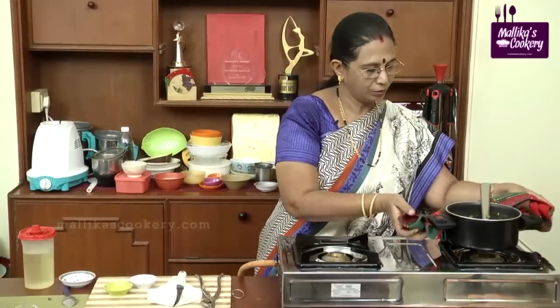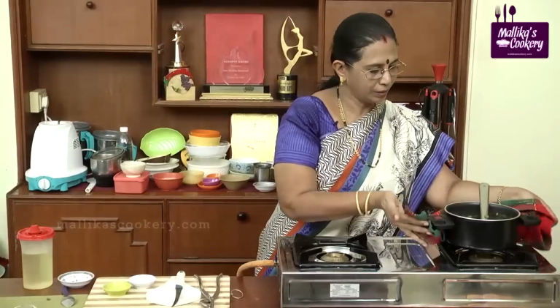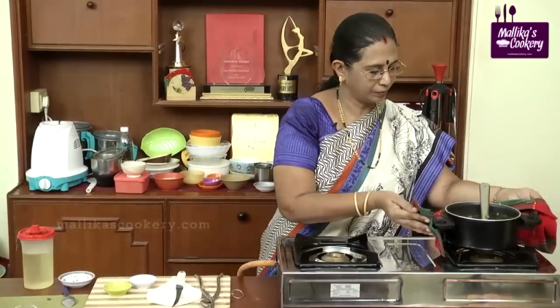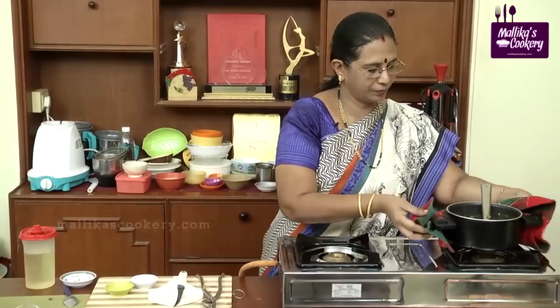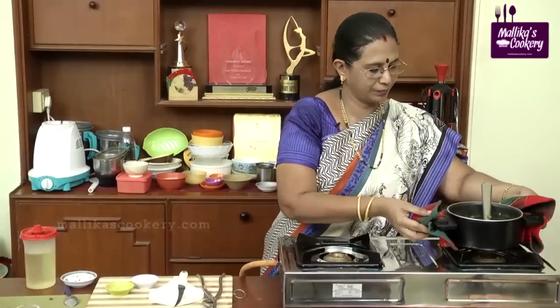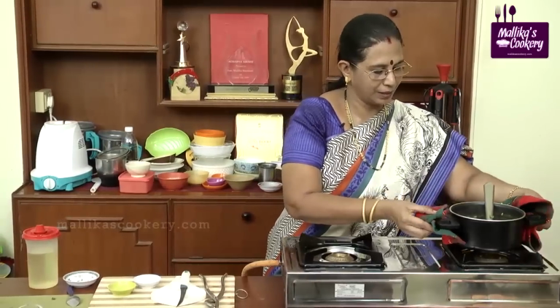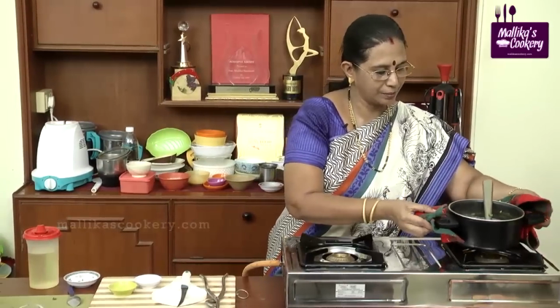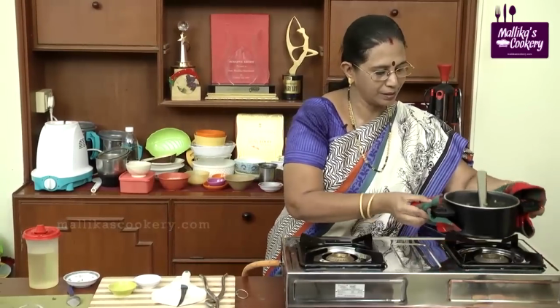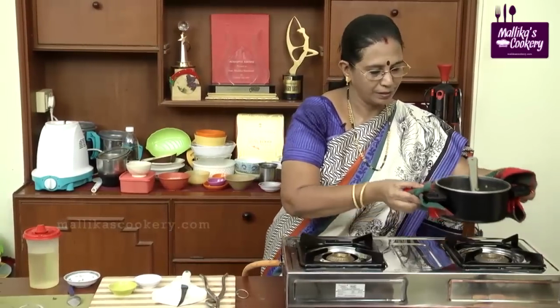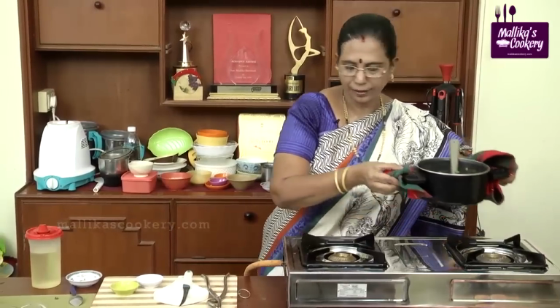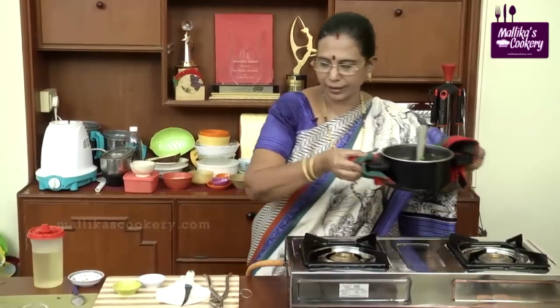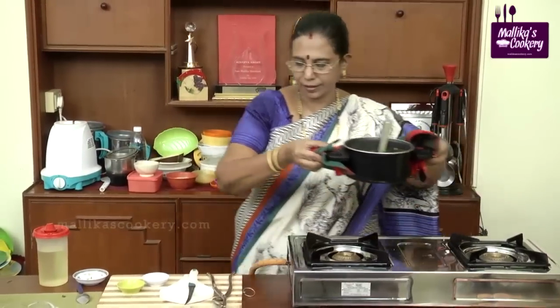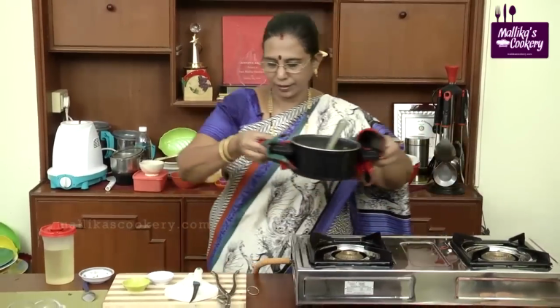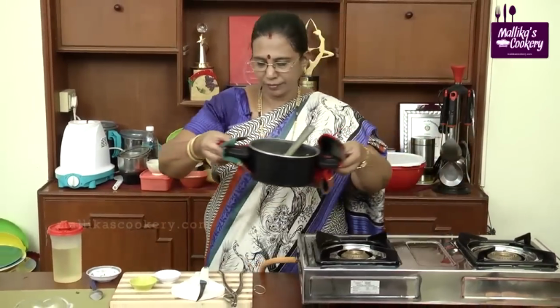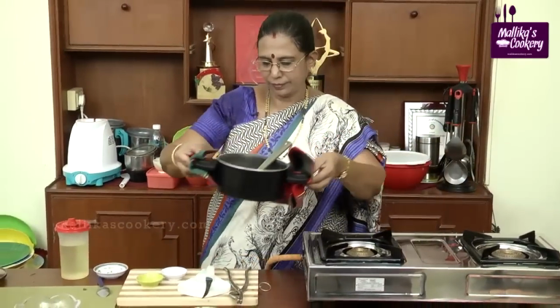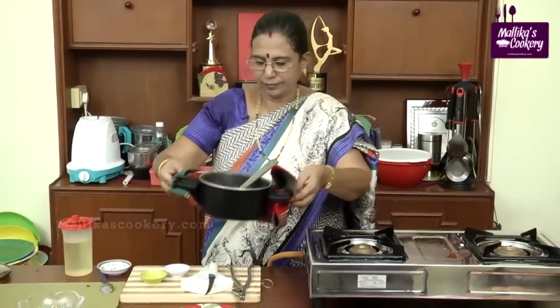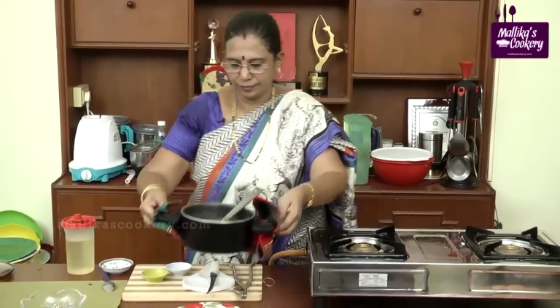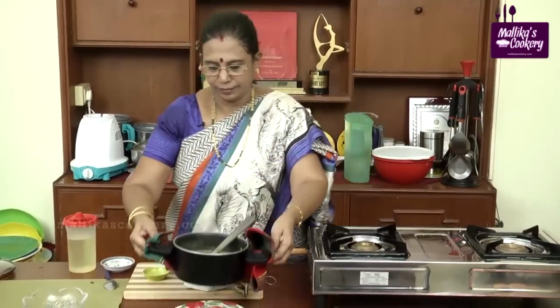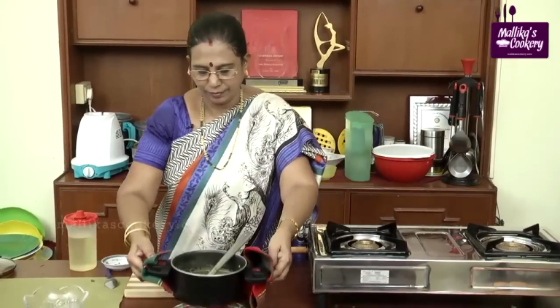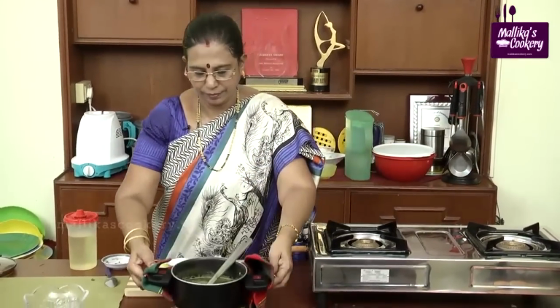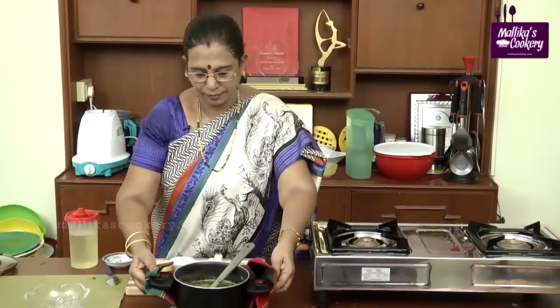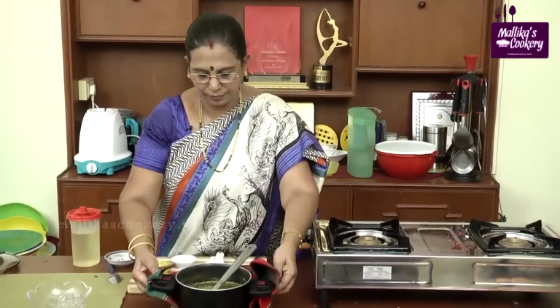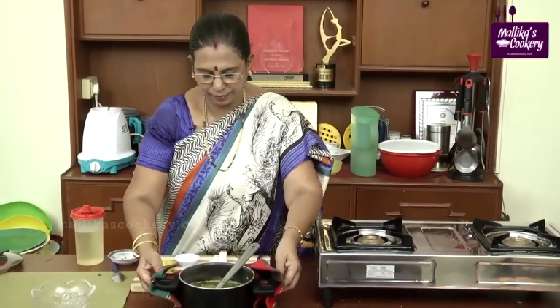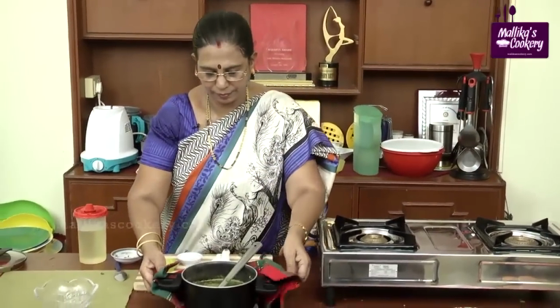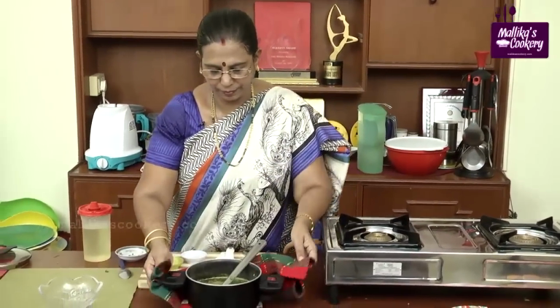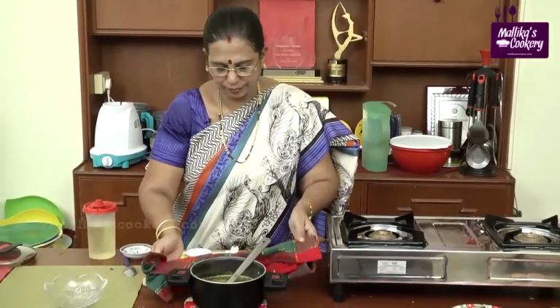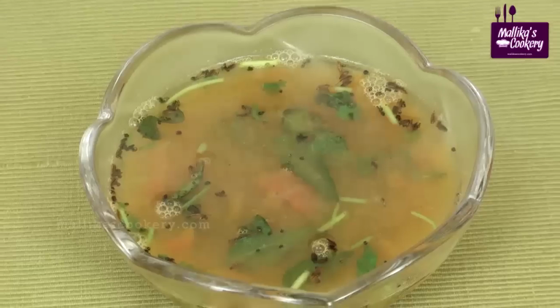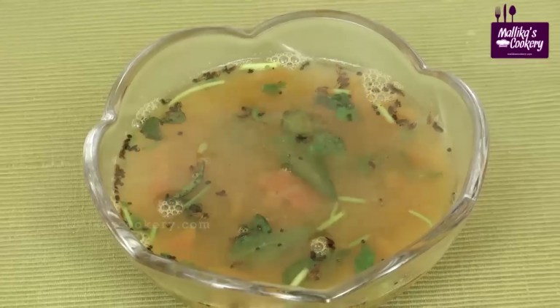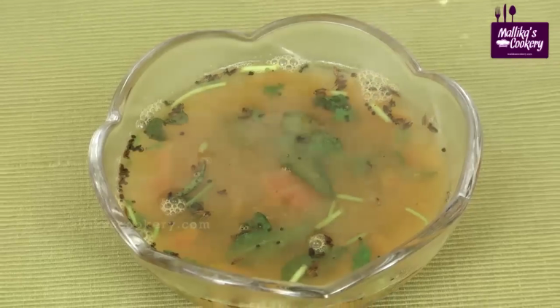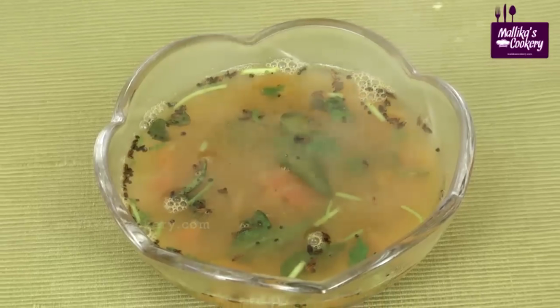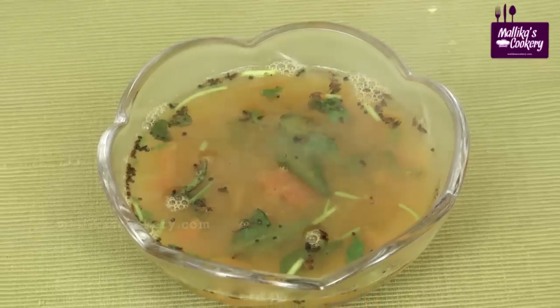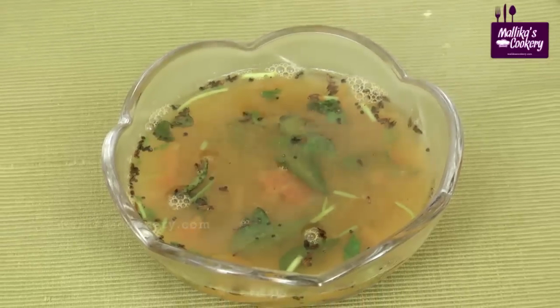Now the rasam is ready to serve. Dal rasam is ready.